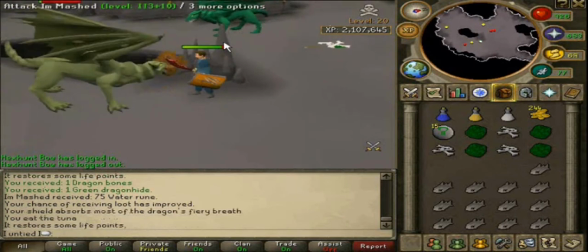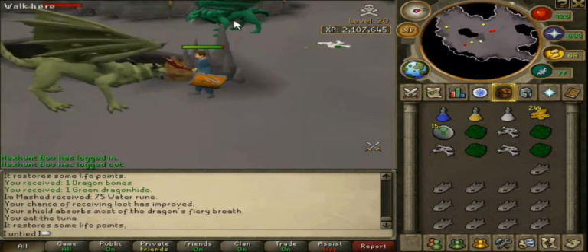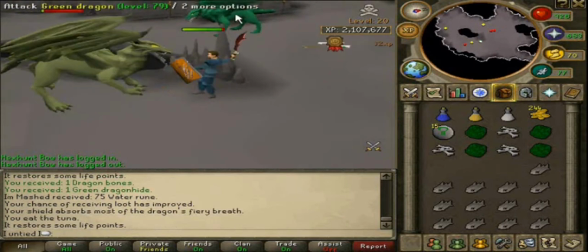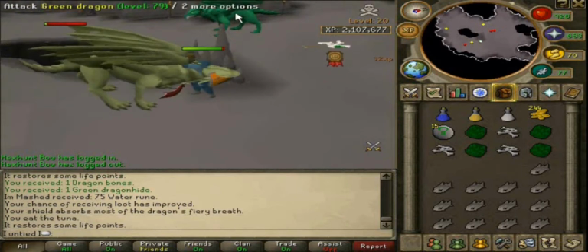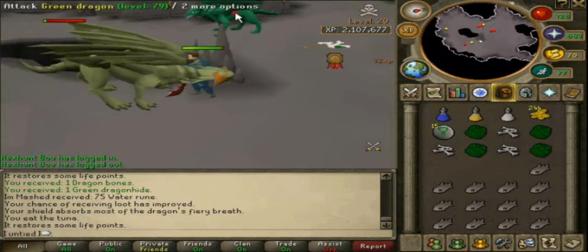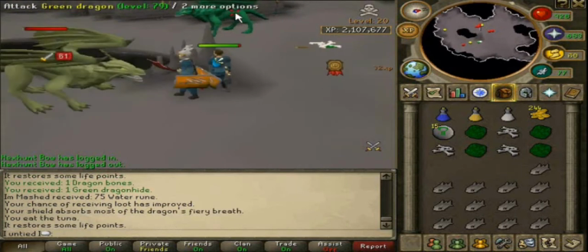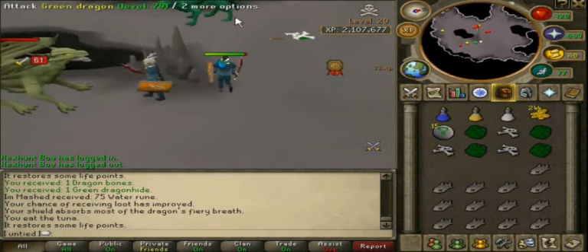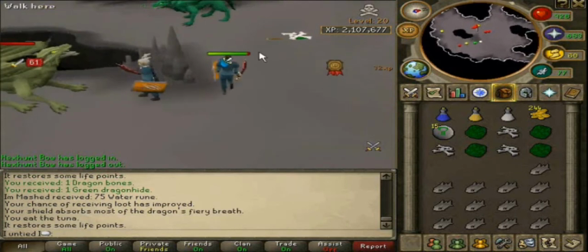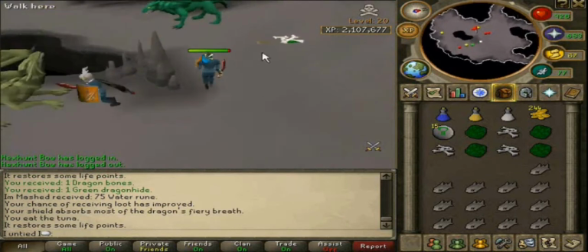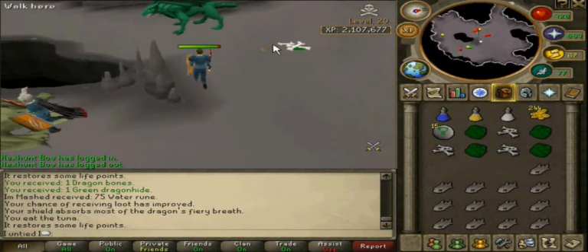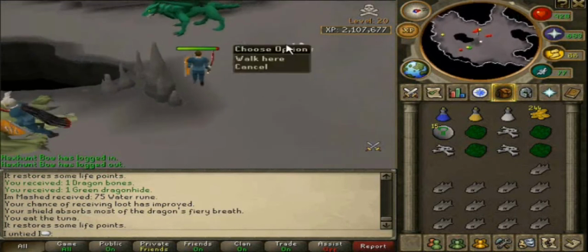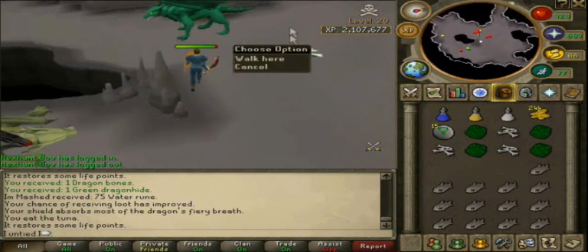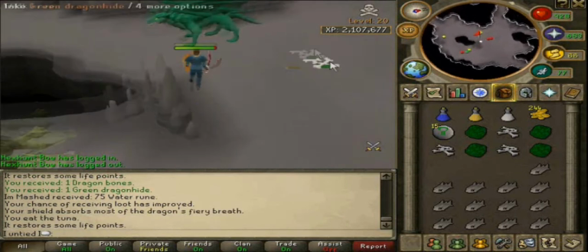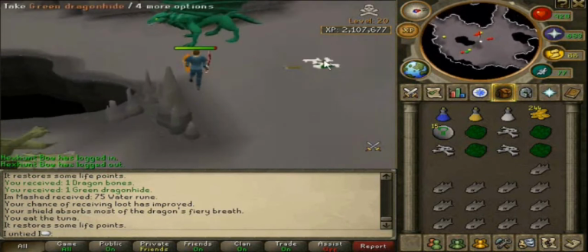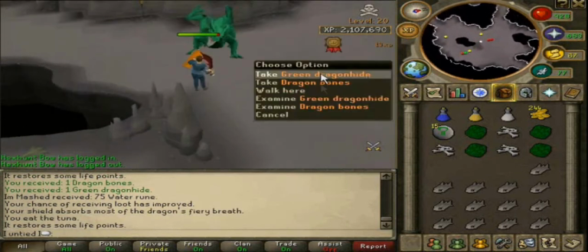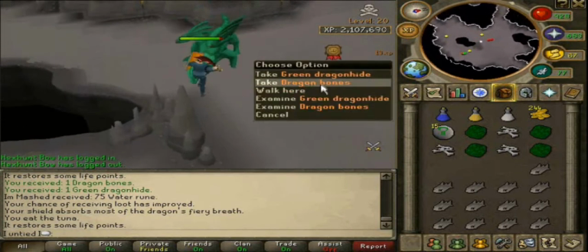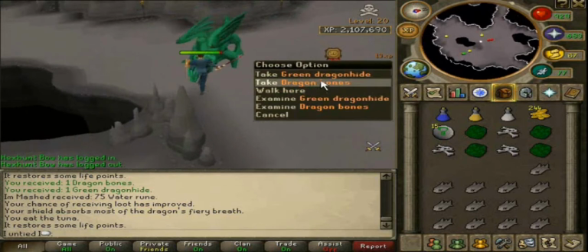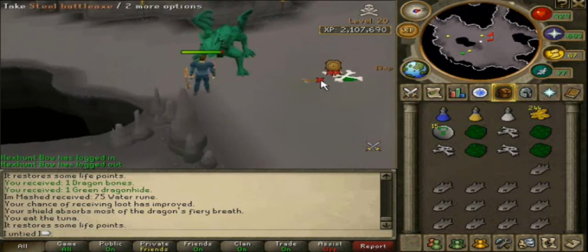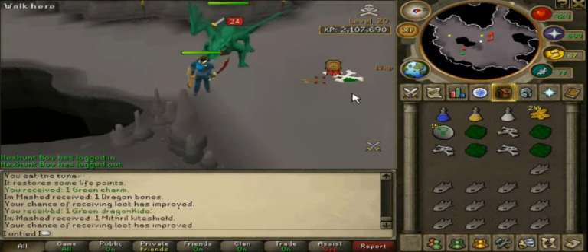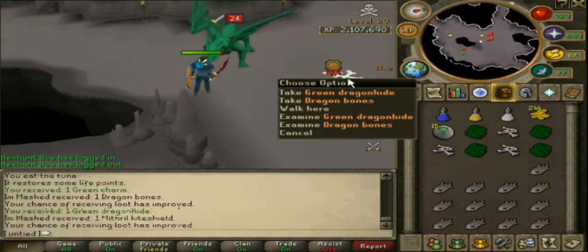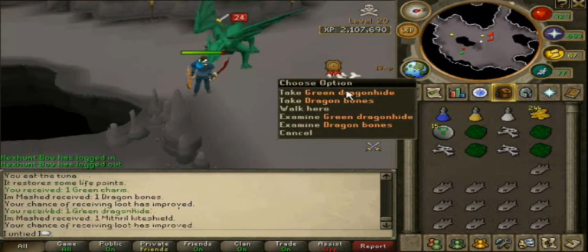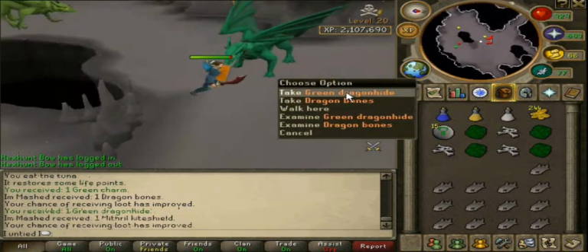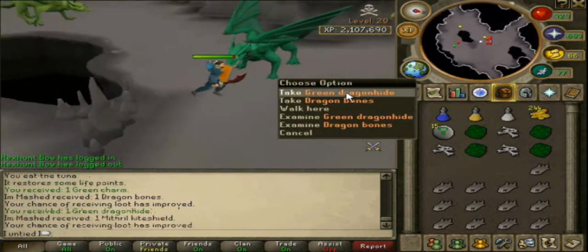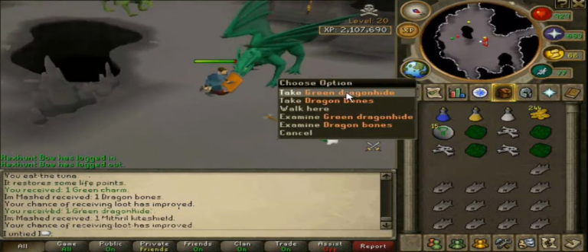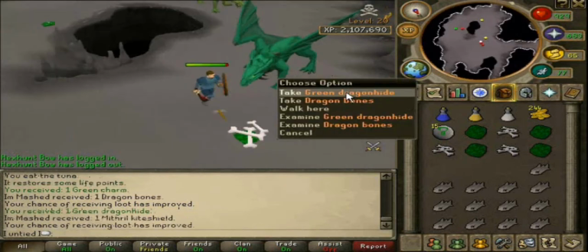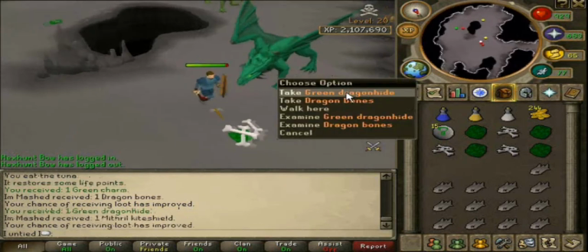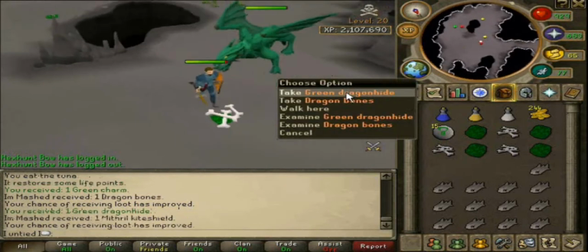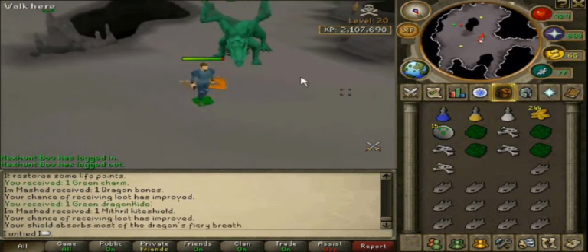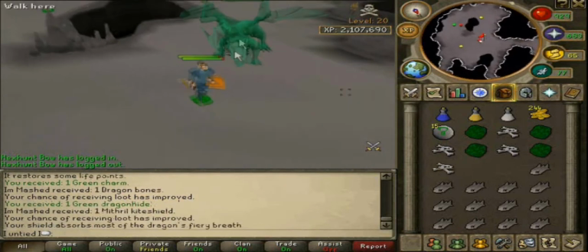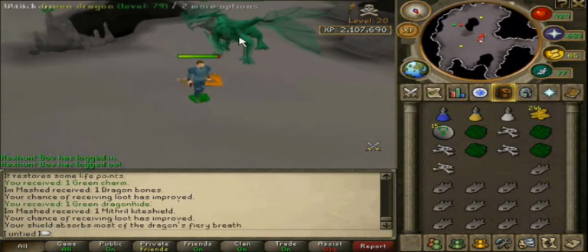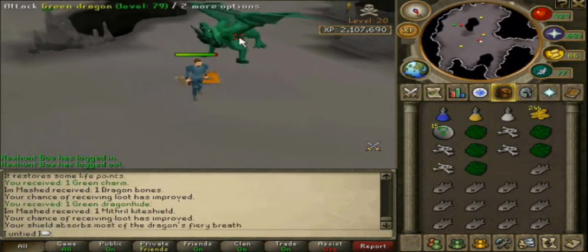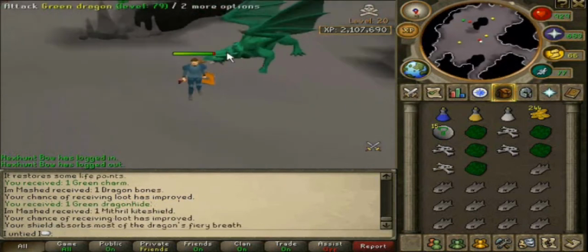And then we go back to Green Dragons in the multi-area, free item in, like, bots.